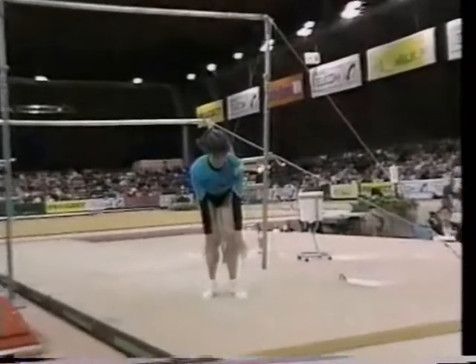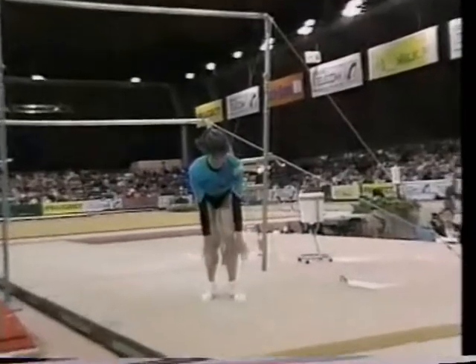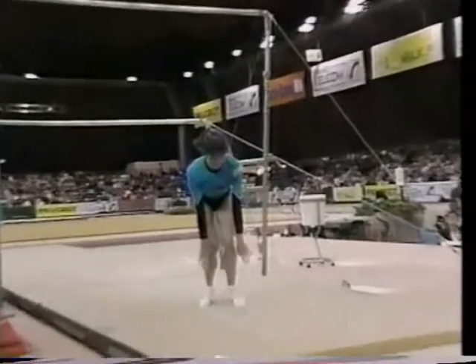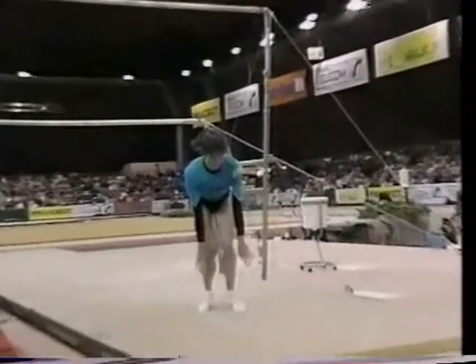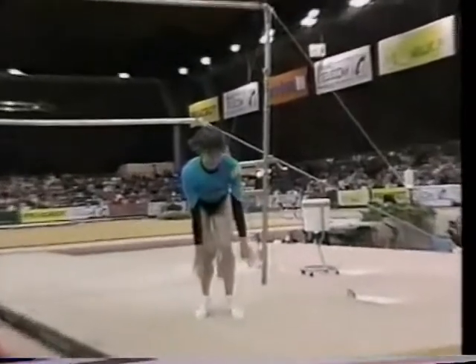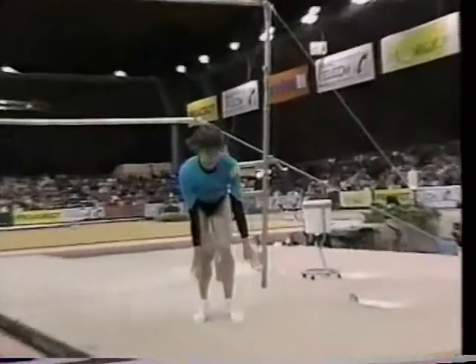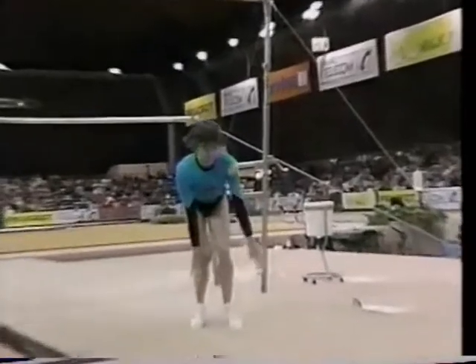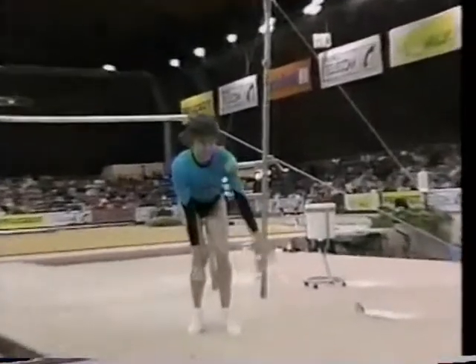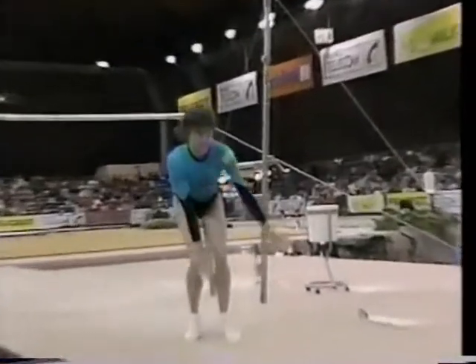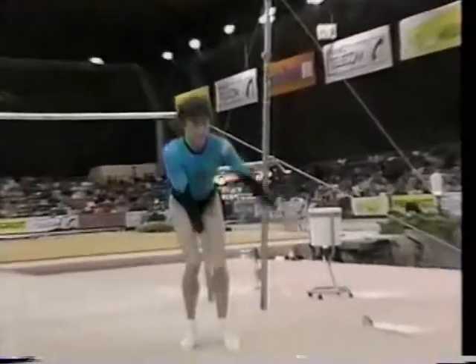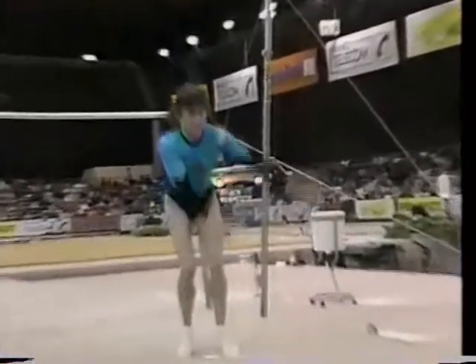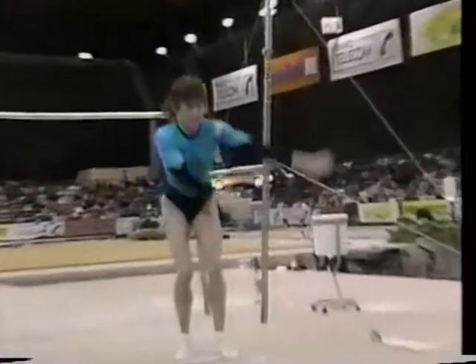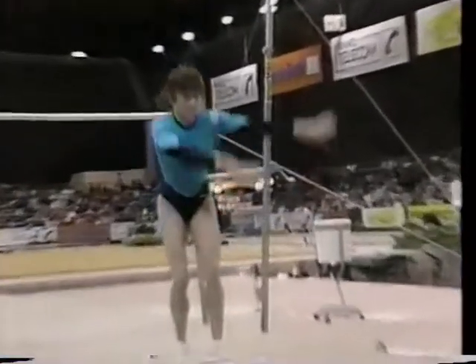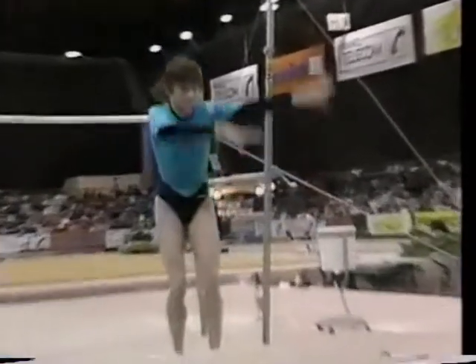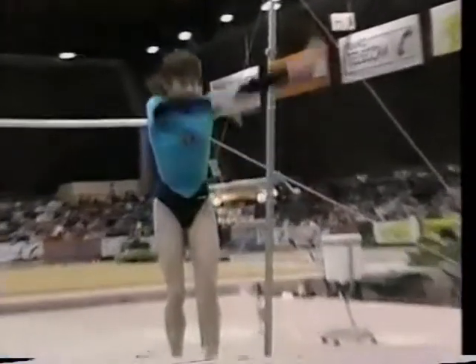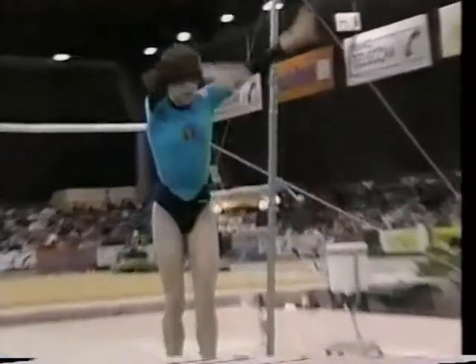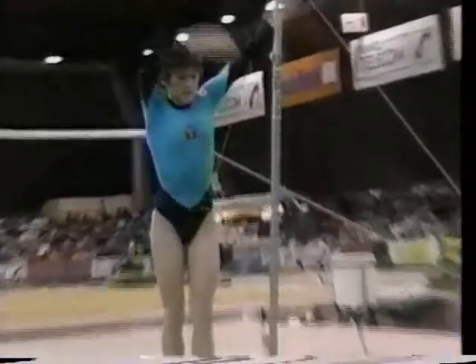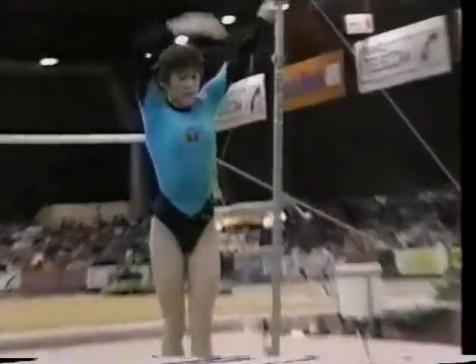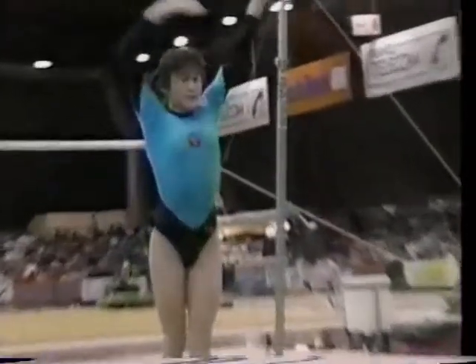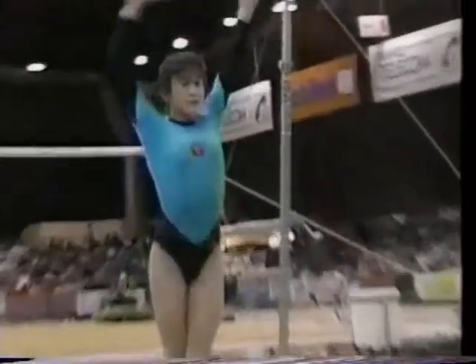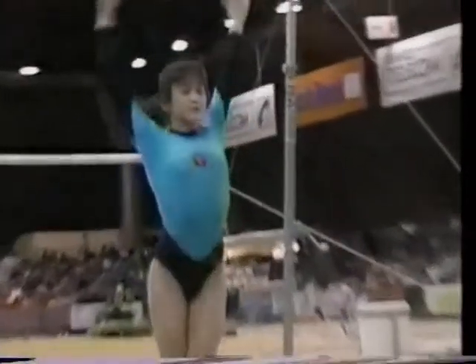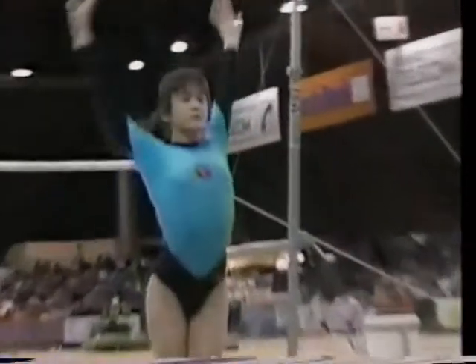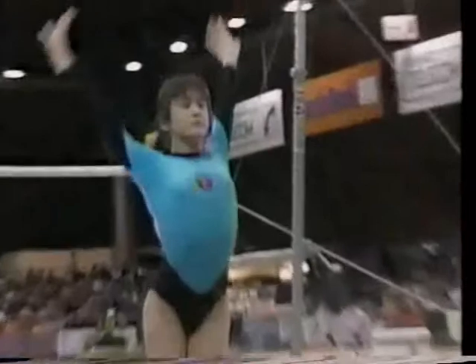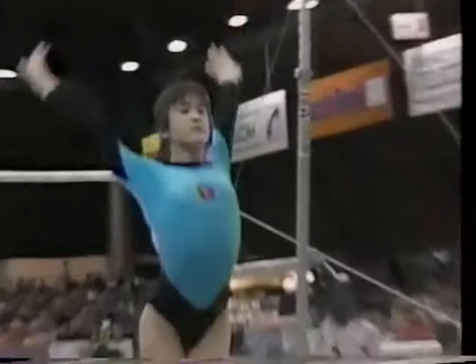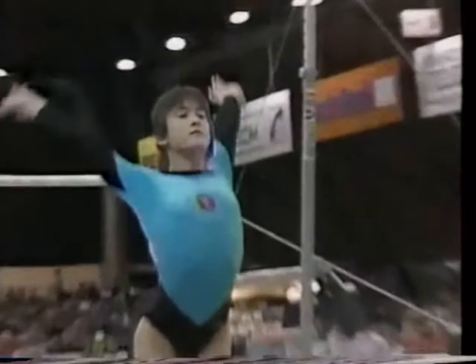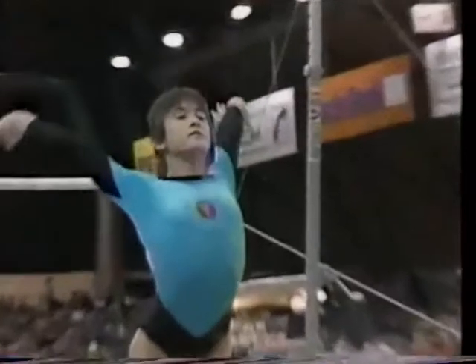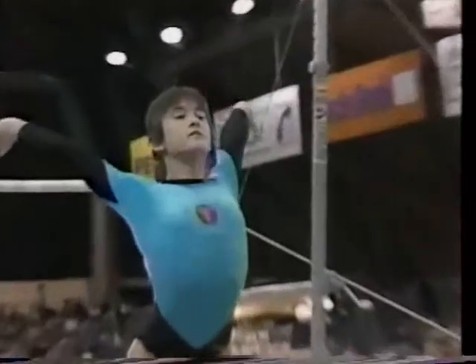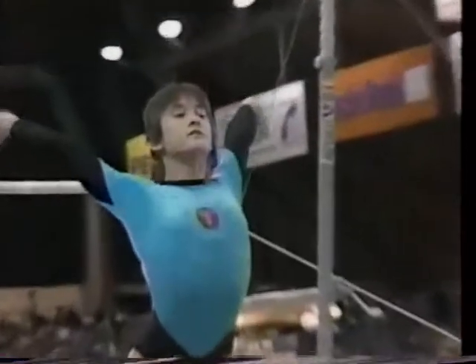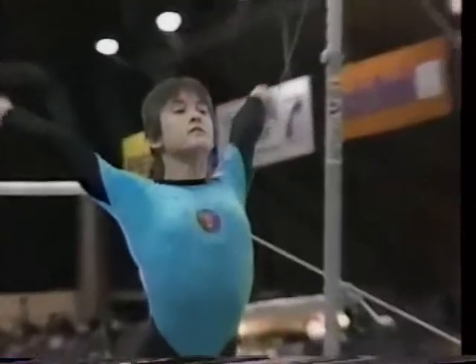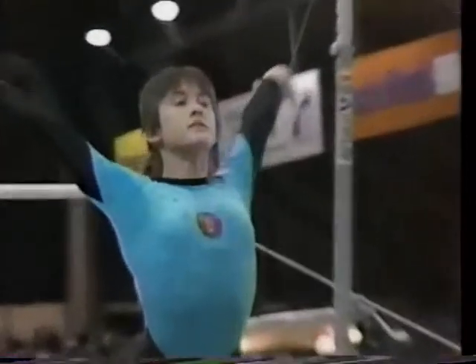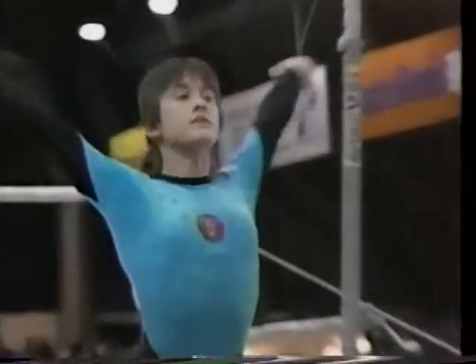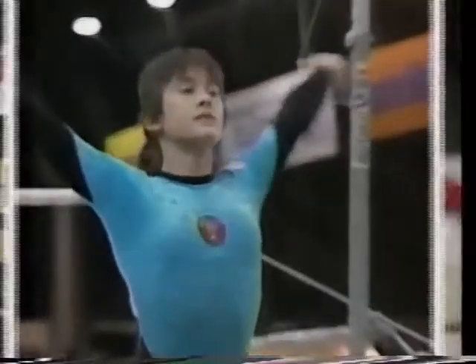And so, with the best performance of the day thus far, a 9.9 for Yelena Grudneva.